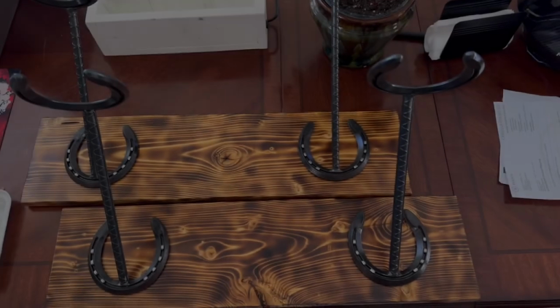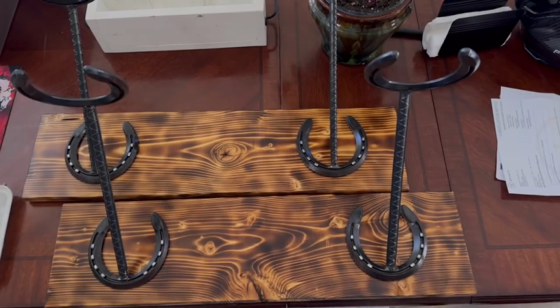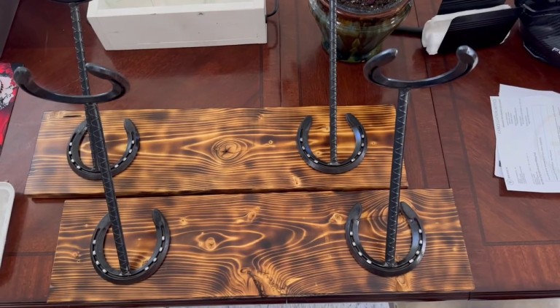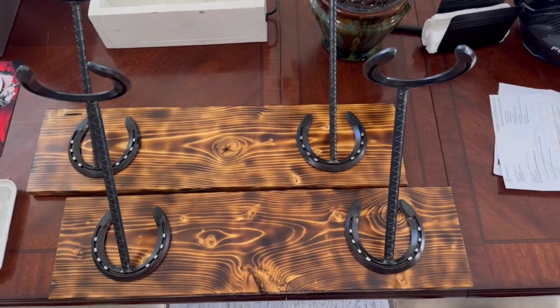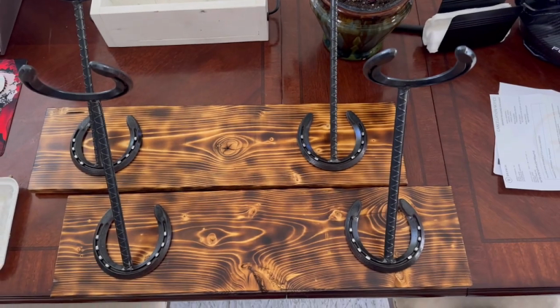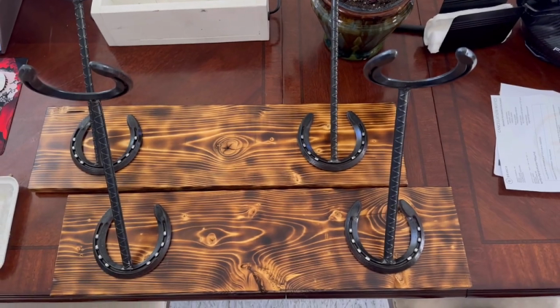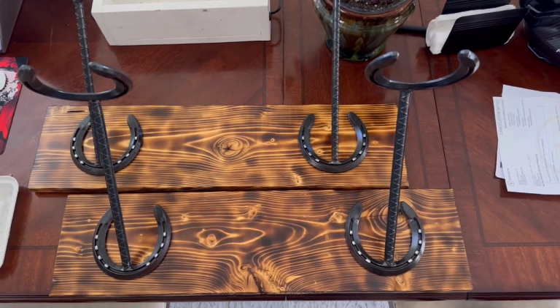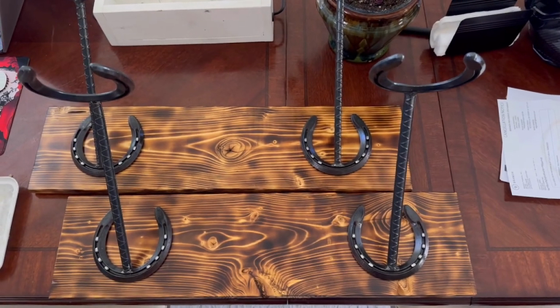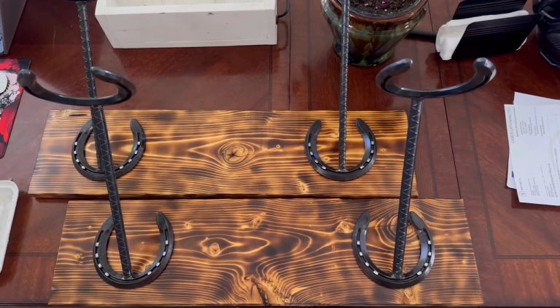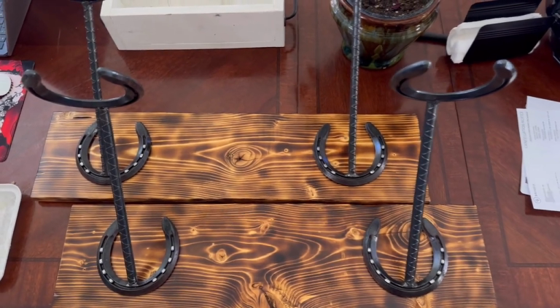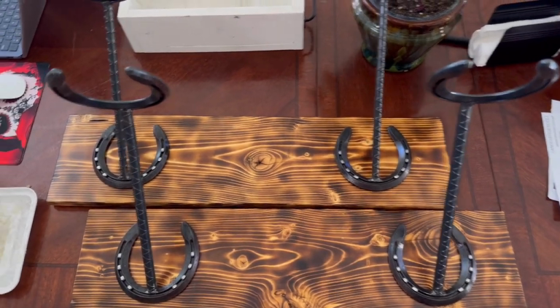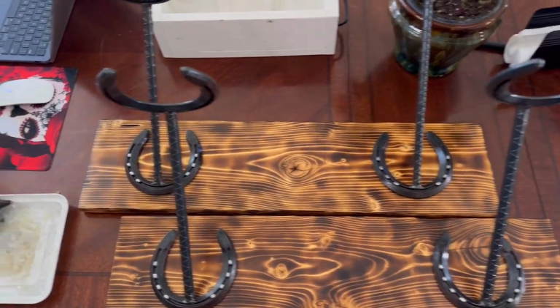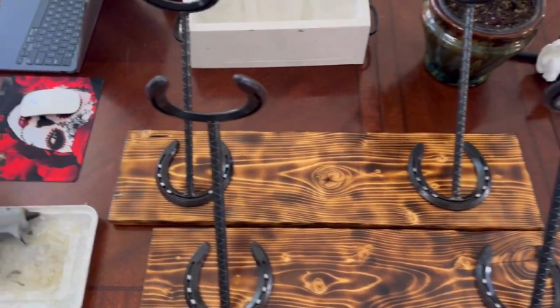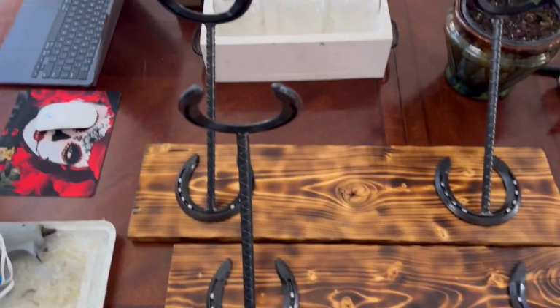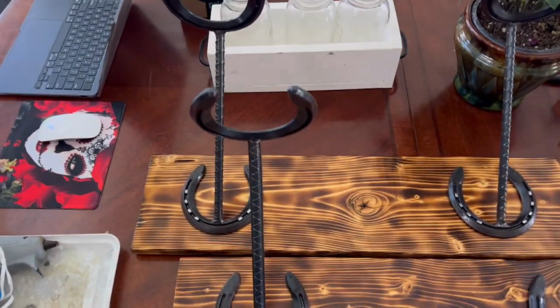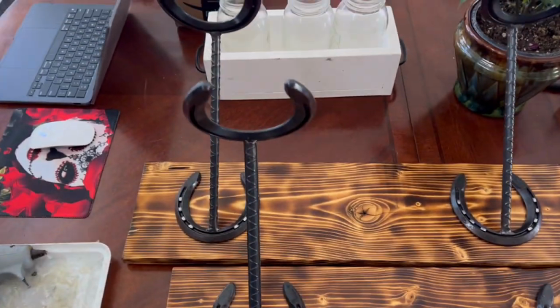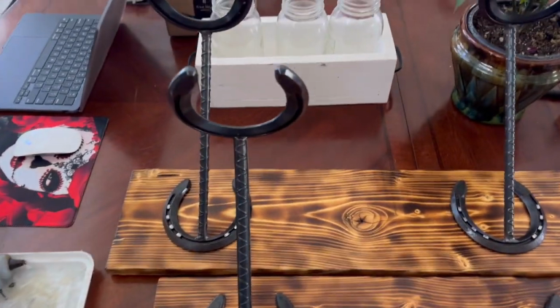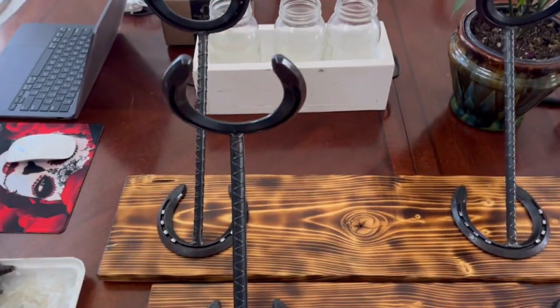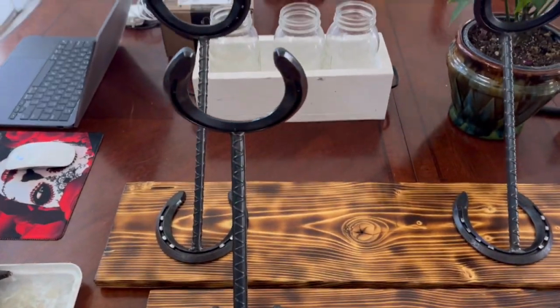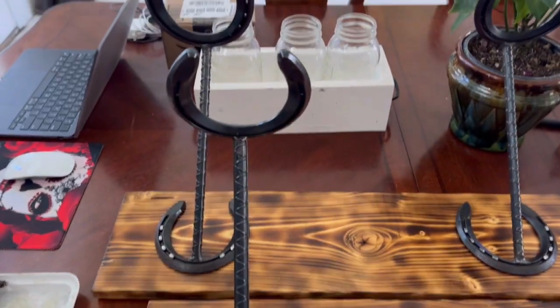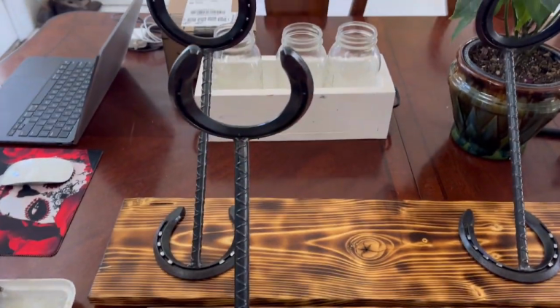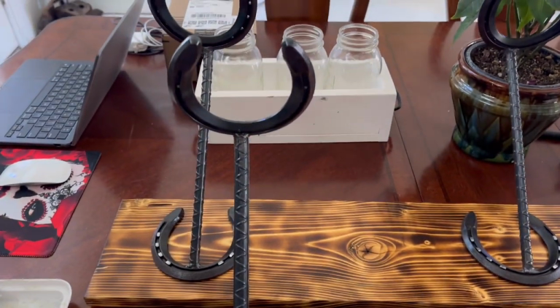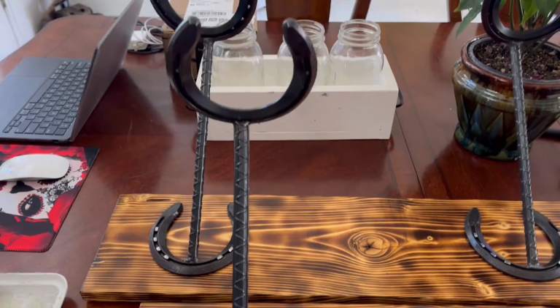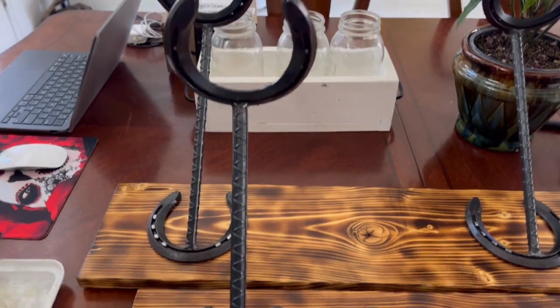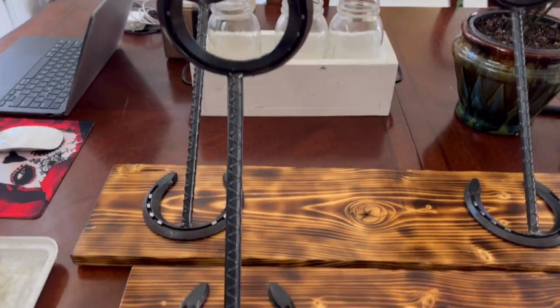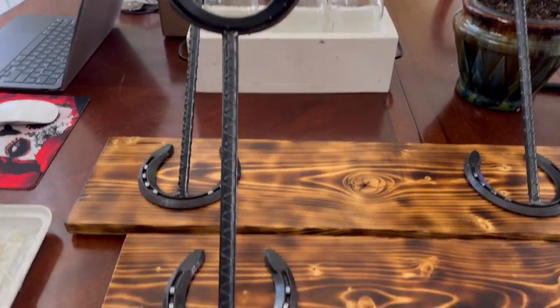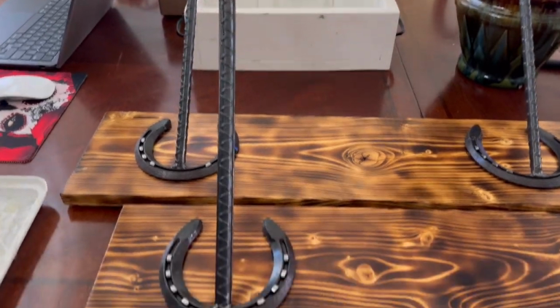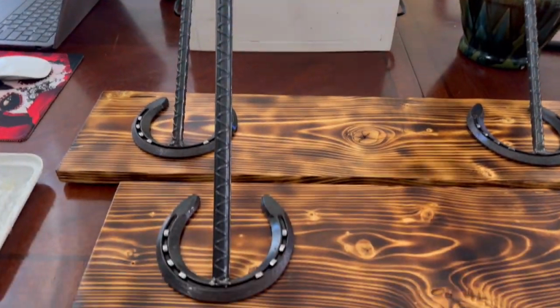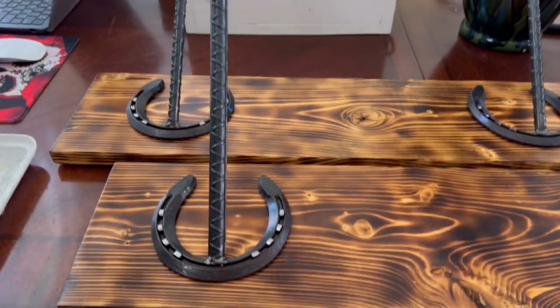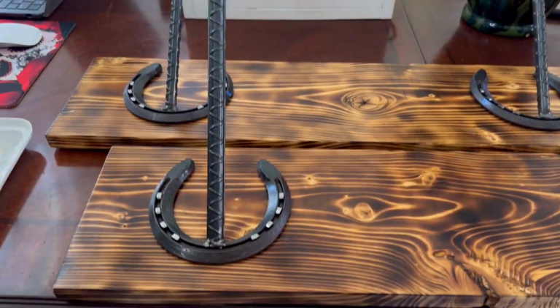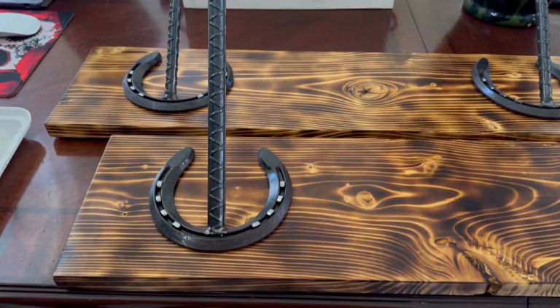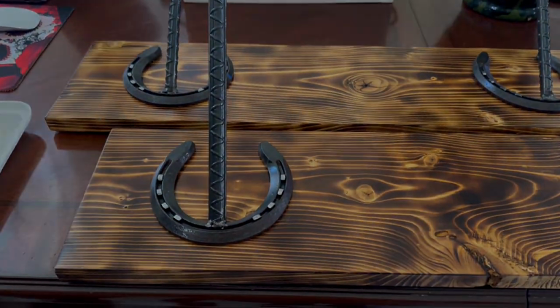All righty, this is the final product. I had to split it in two because it was too close, but this is my cowboy hat rack.